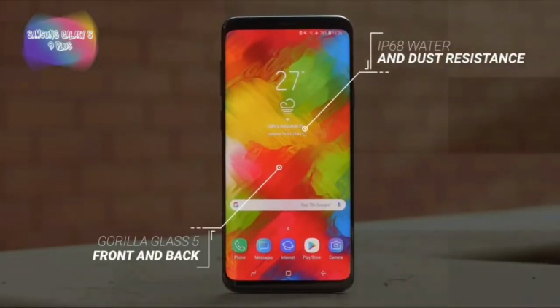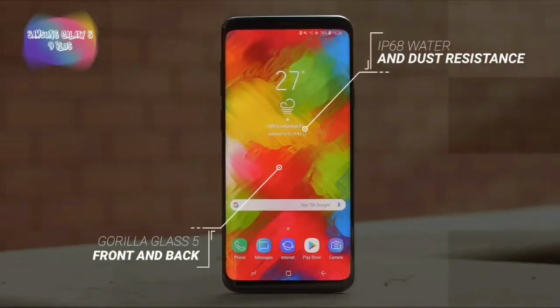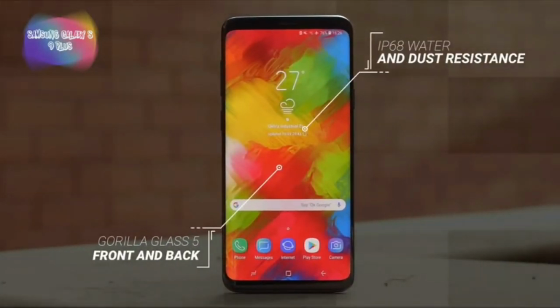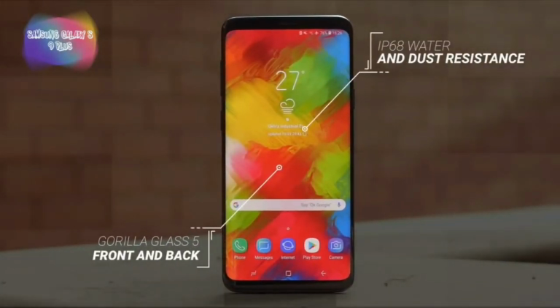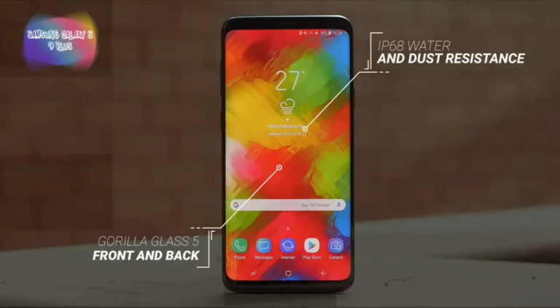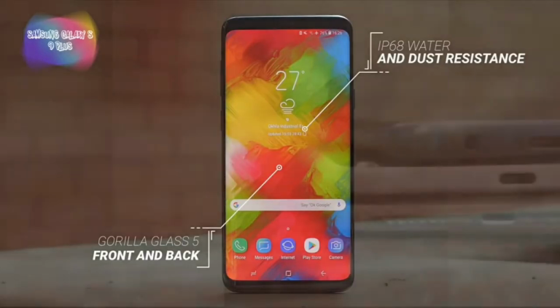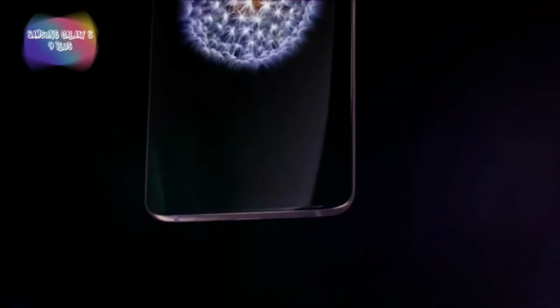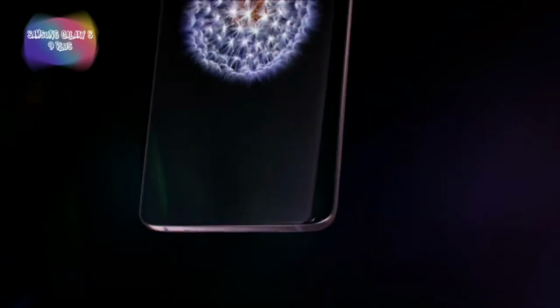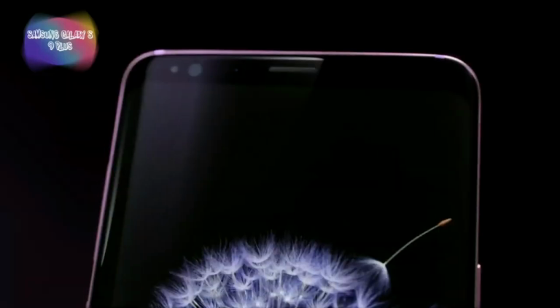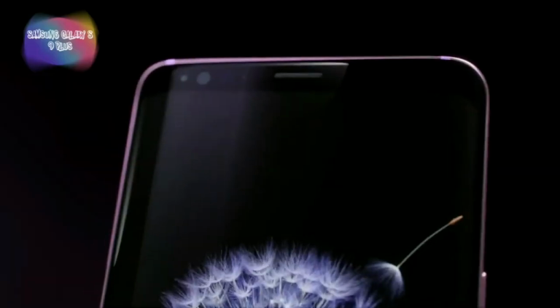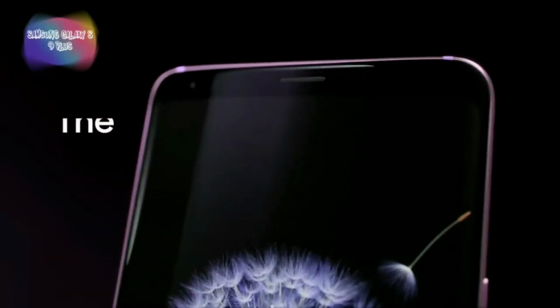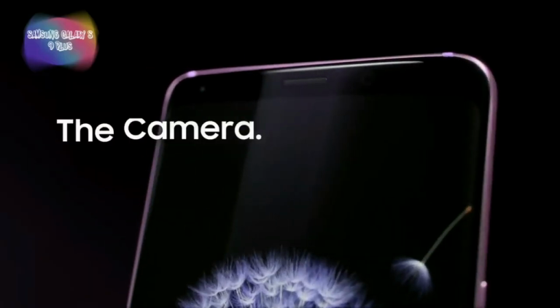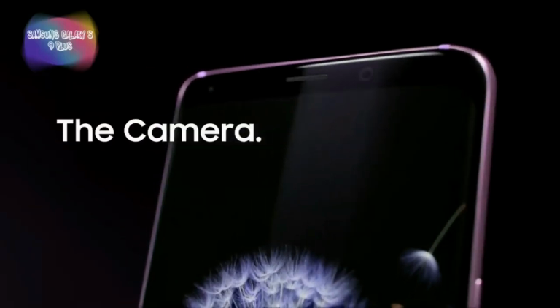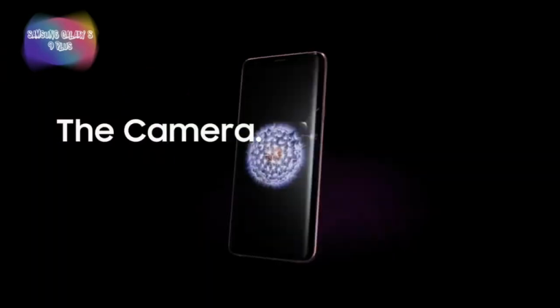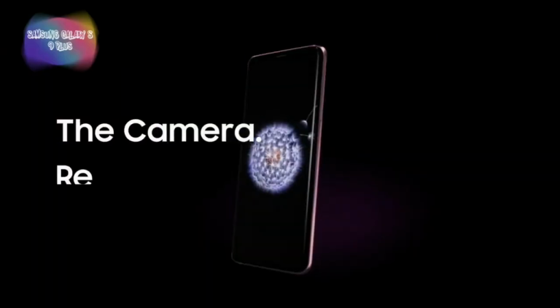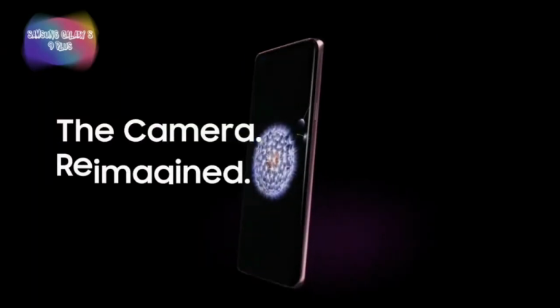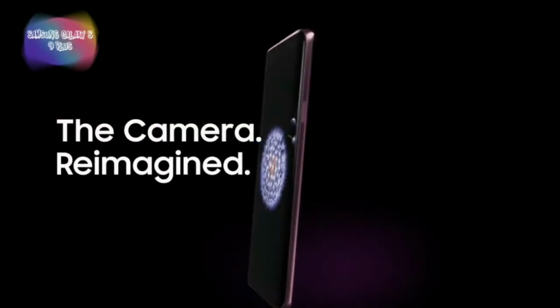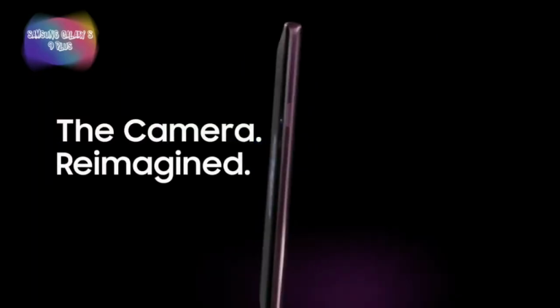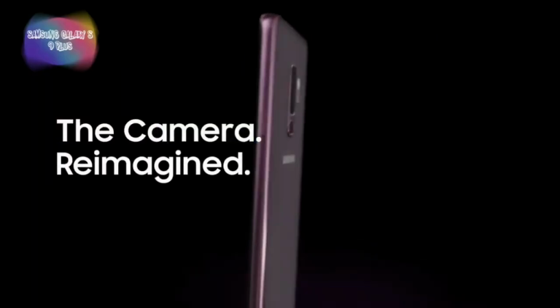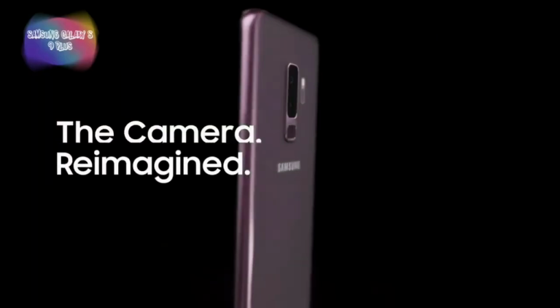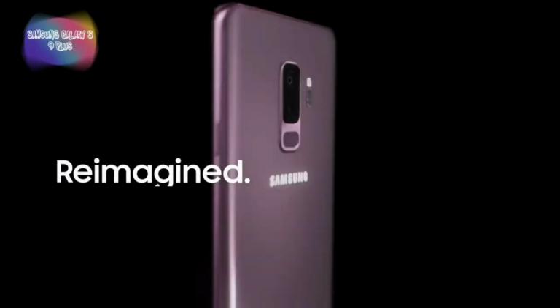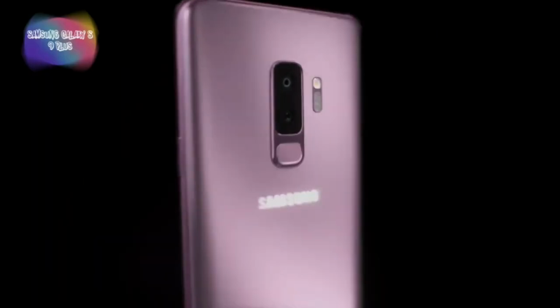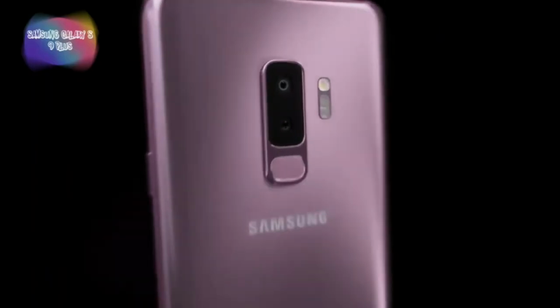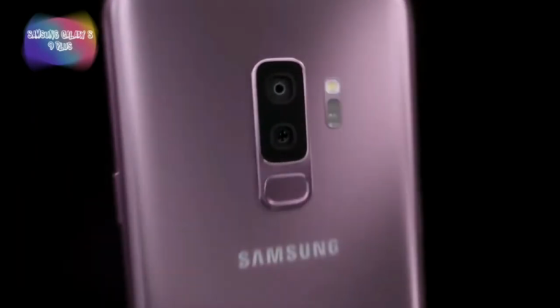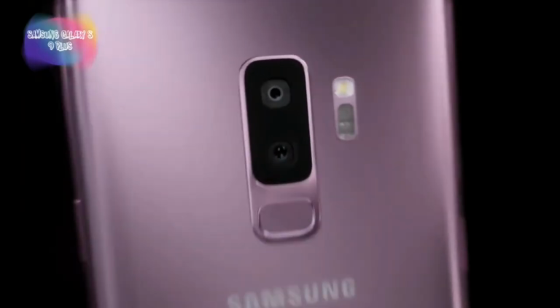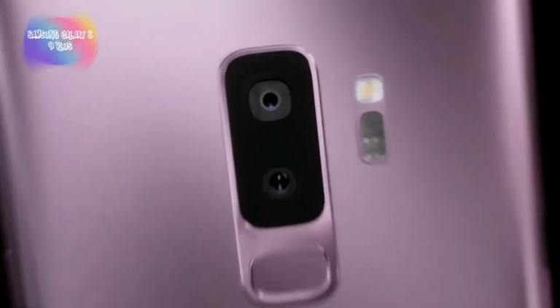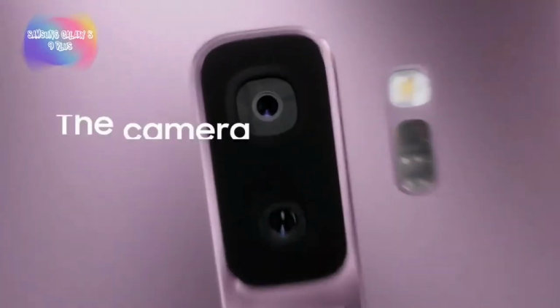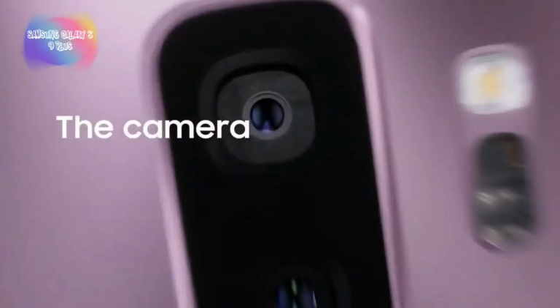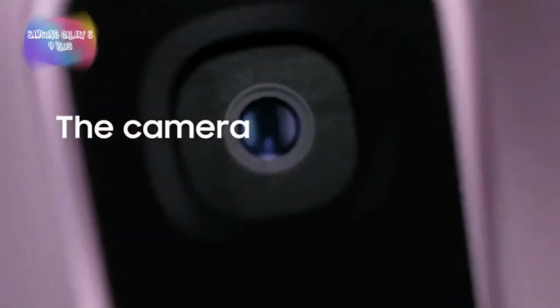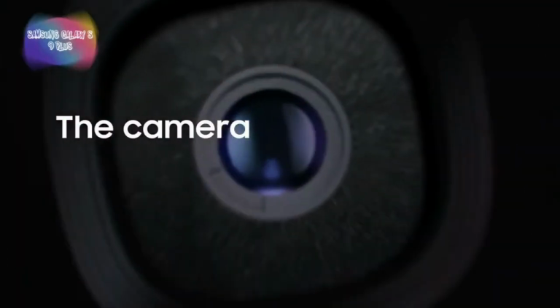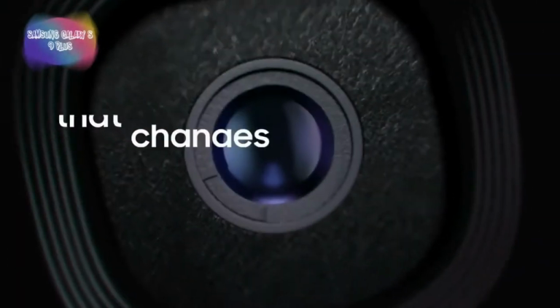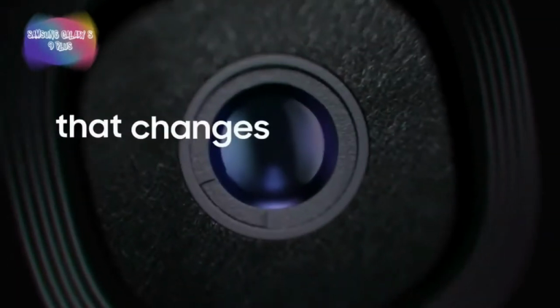It has IP68 water and dust resistance rating. If you look at the dual aperture, you can see it offers great flexibility.